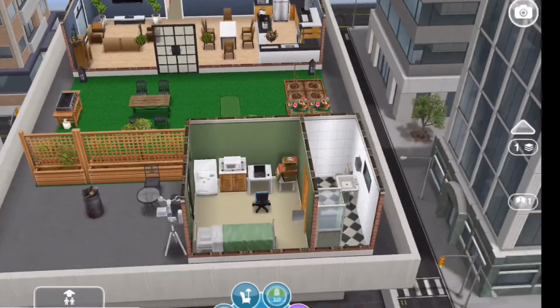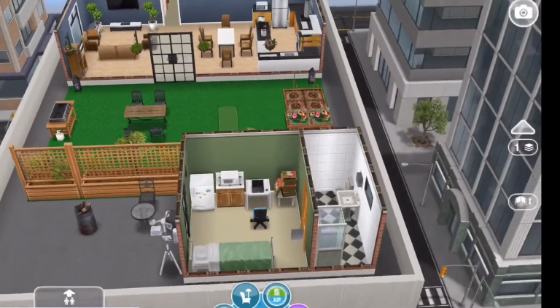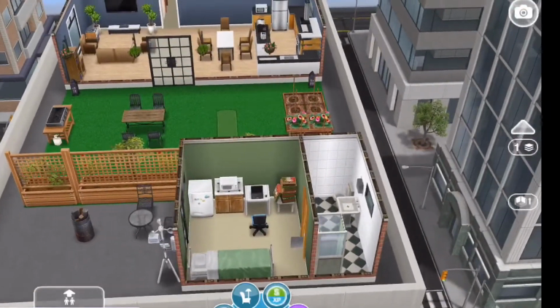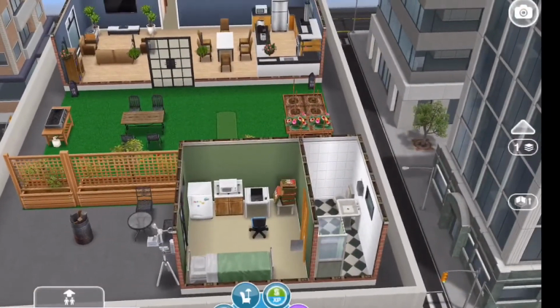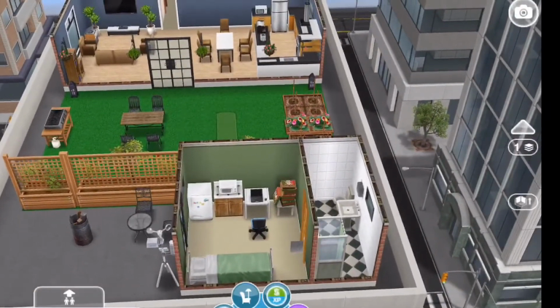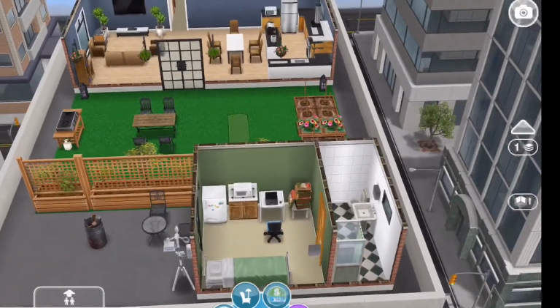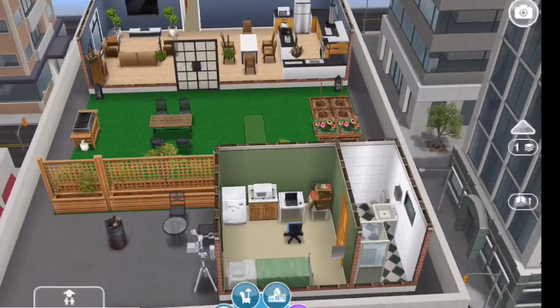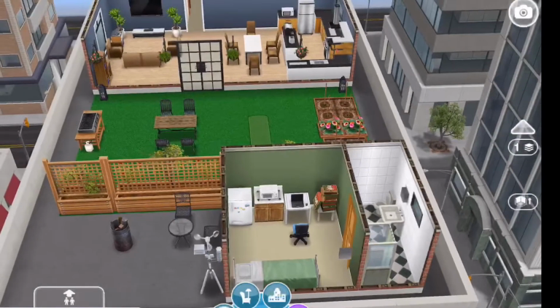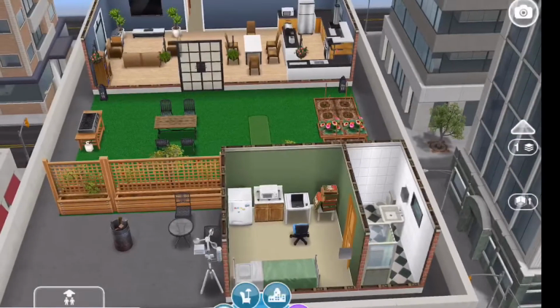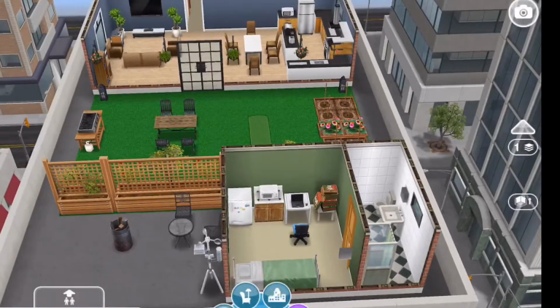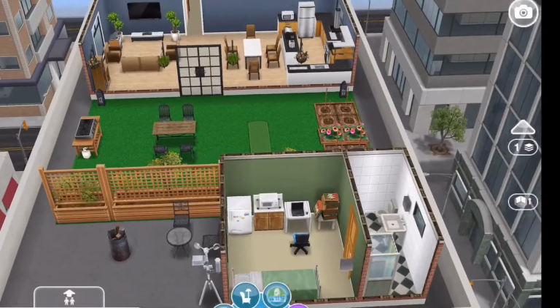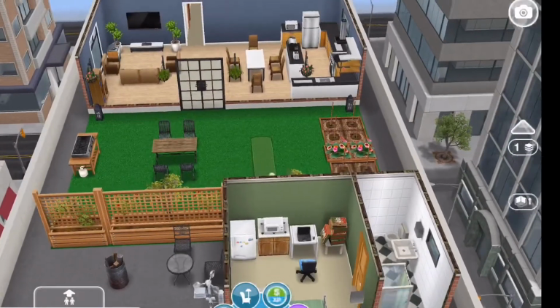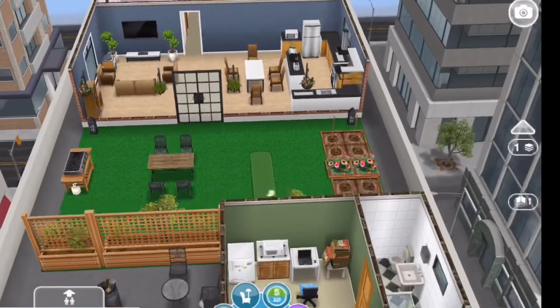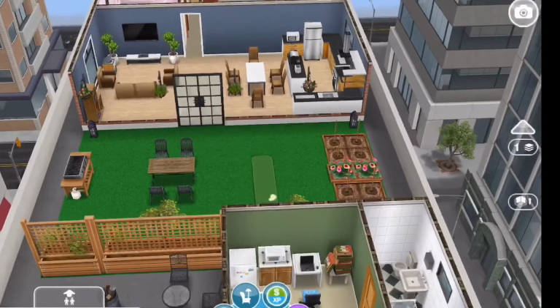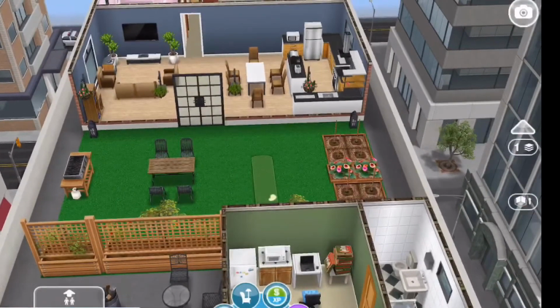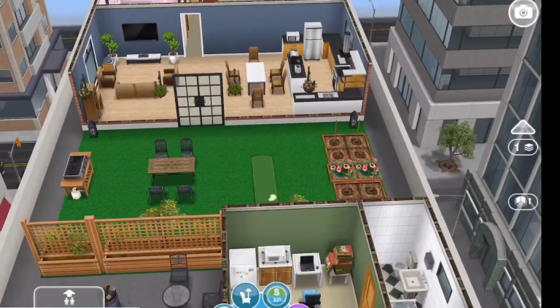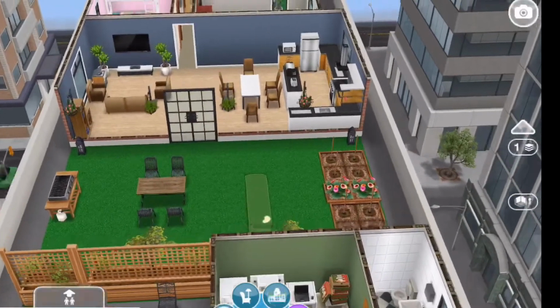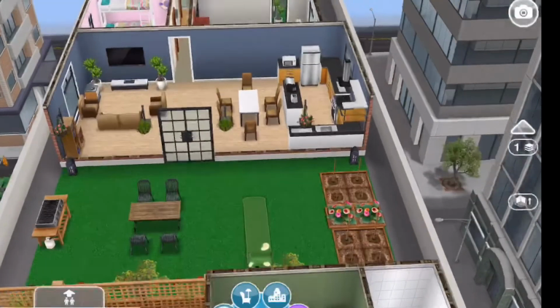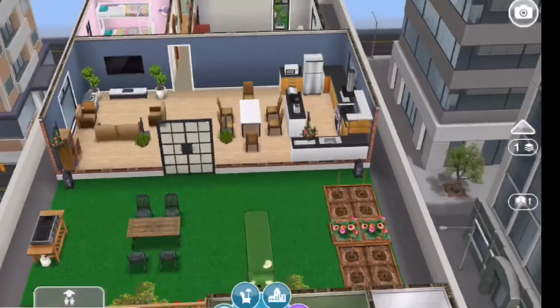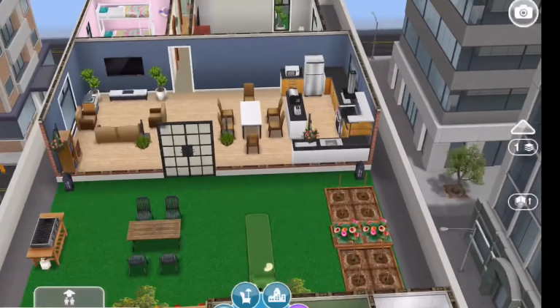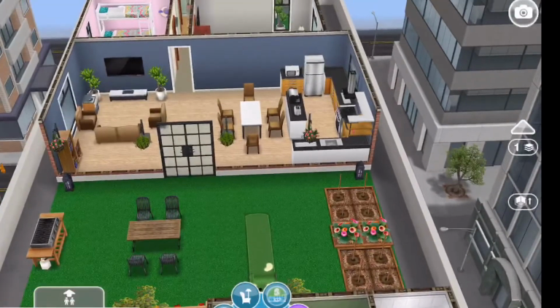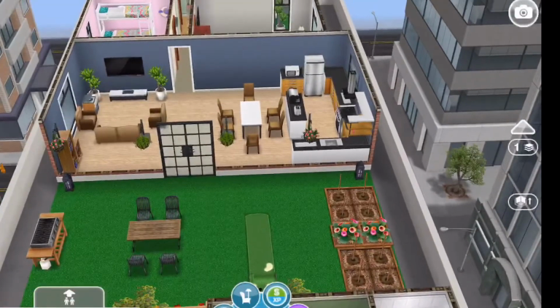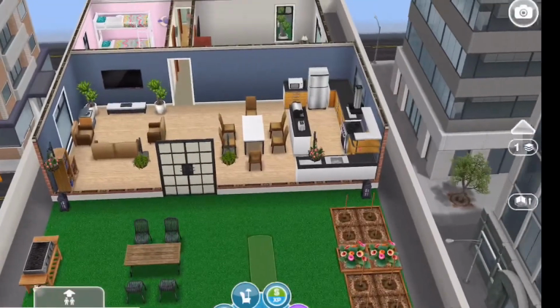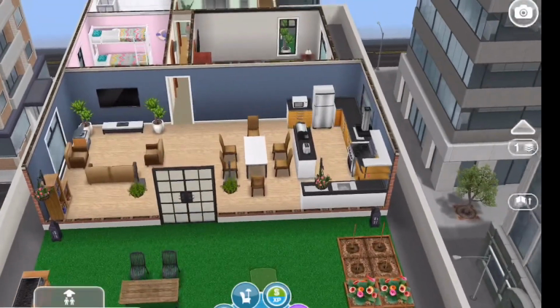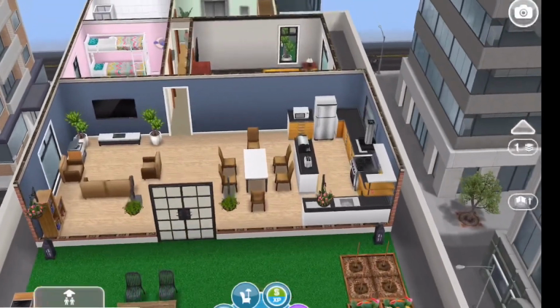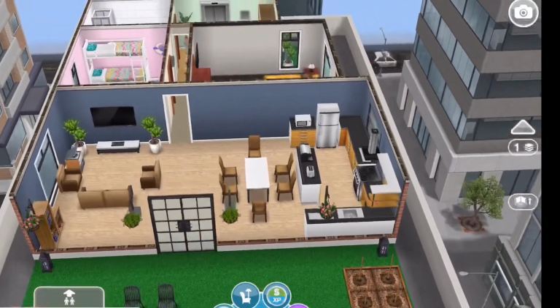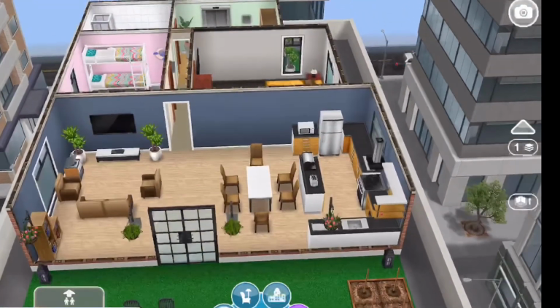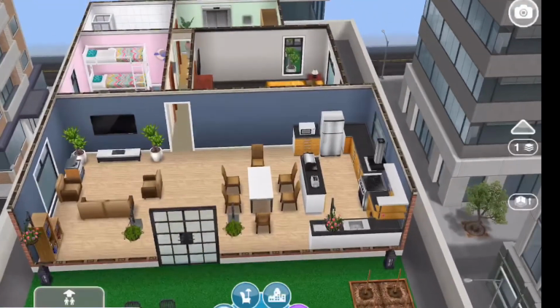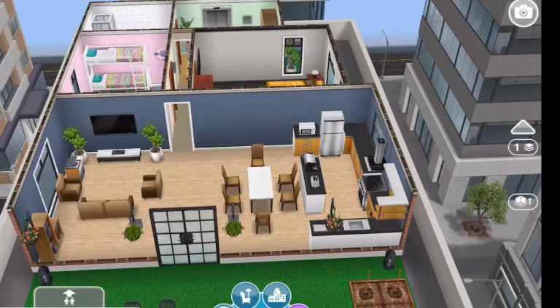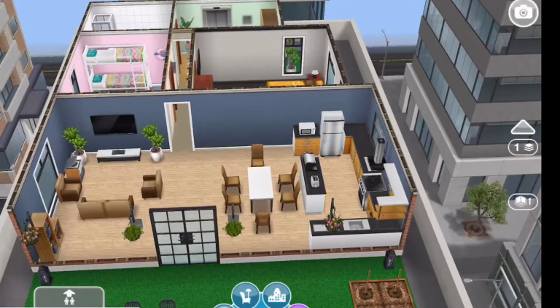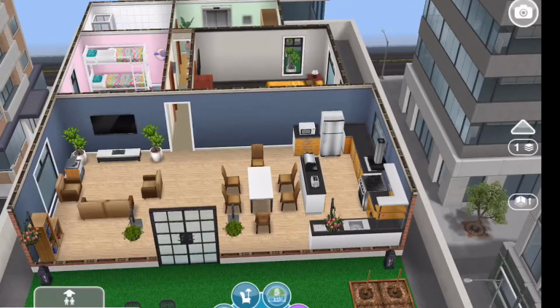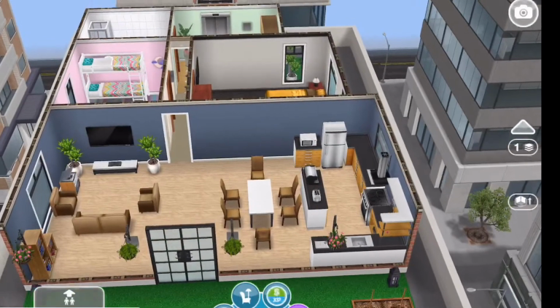As you can see, there's a lot of older items in here and I wanted to make it more cozy looking.